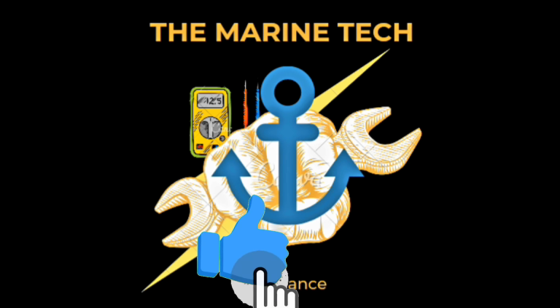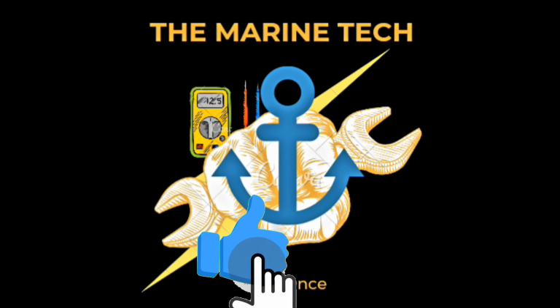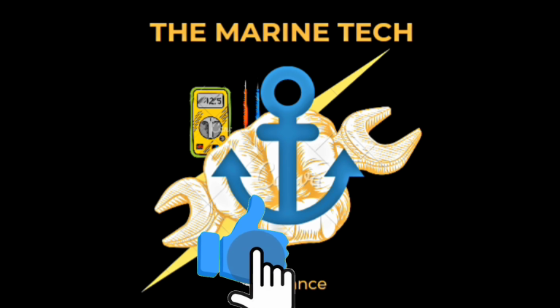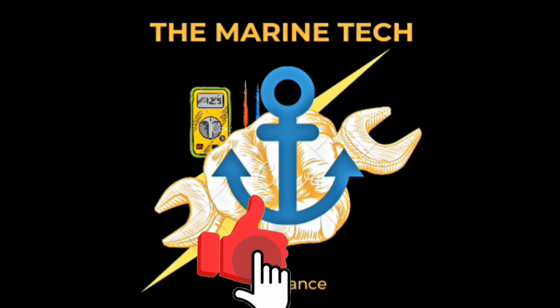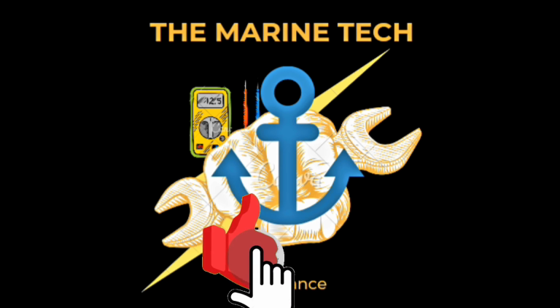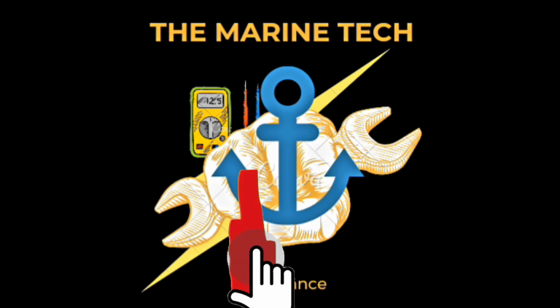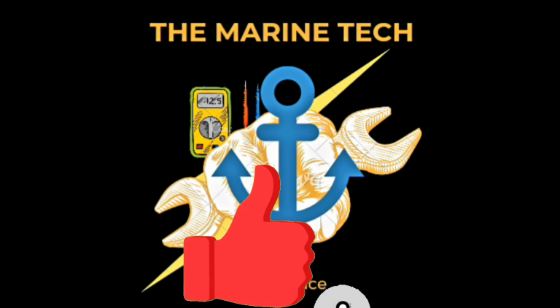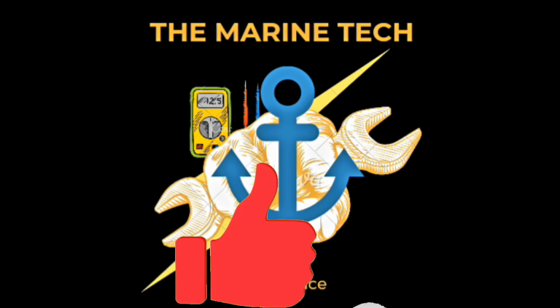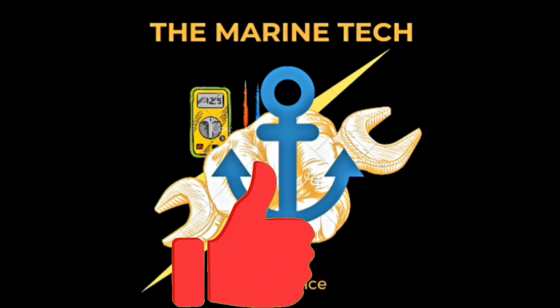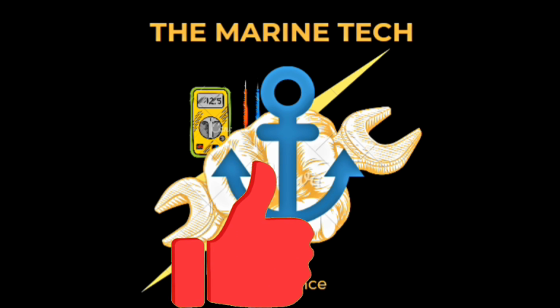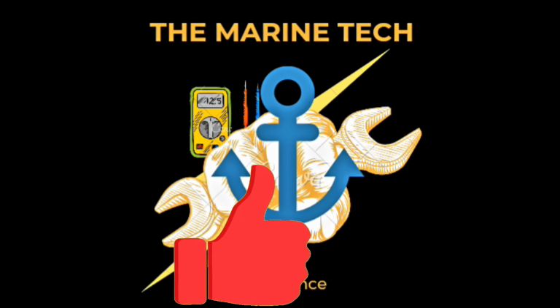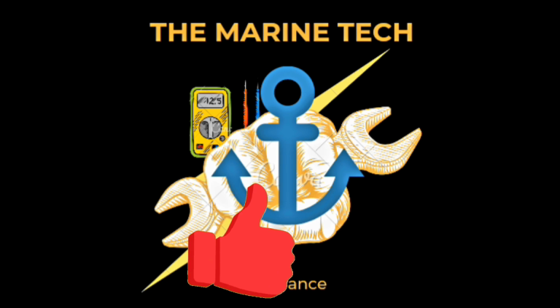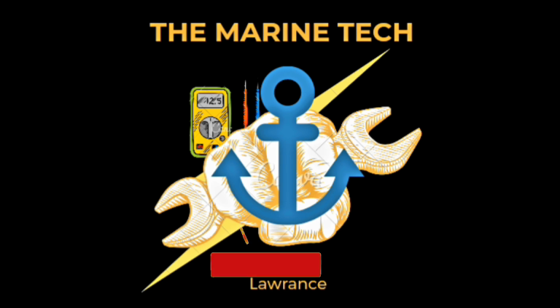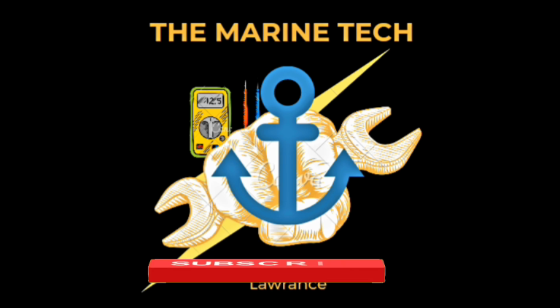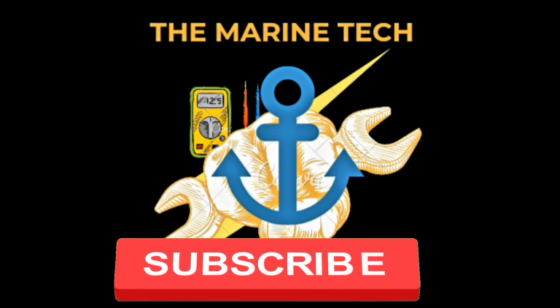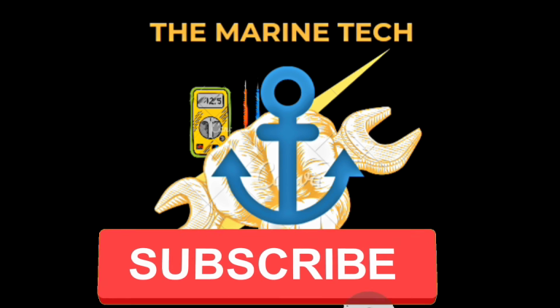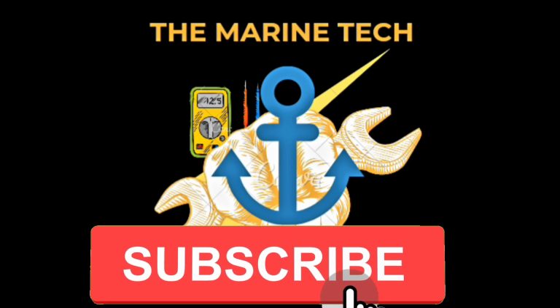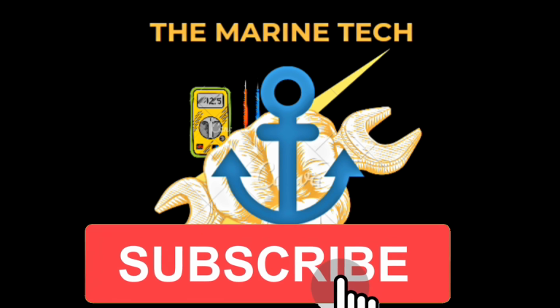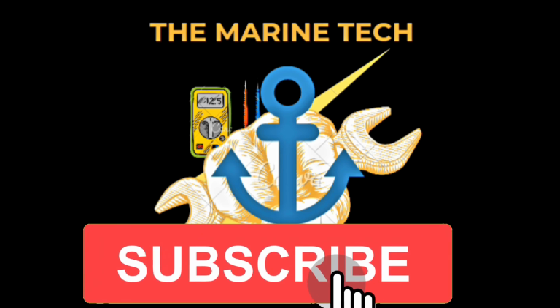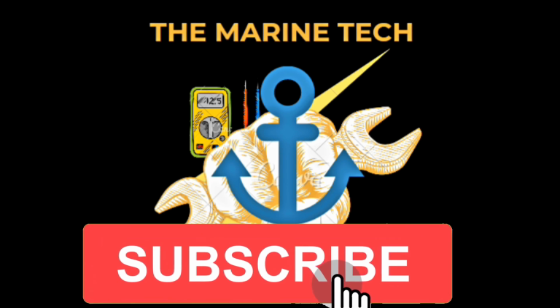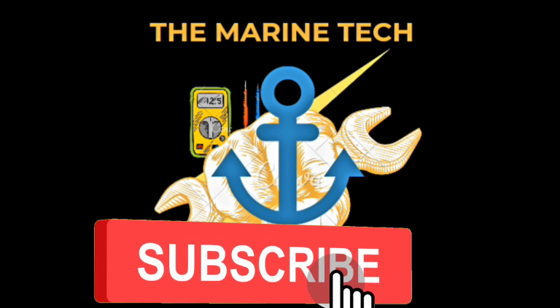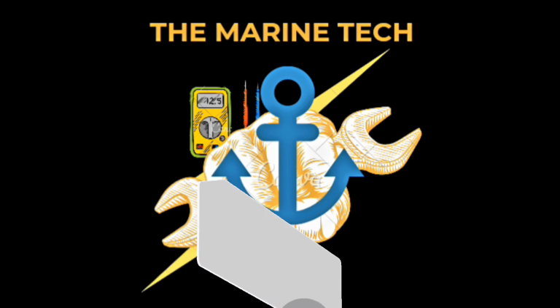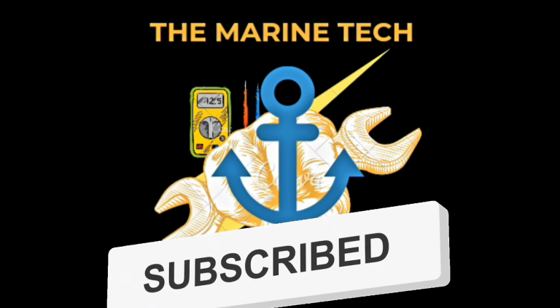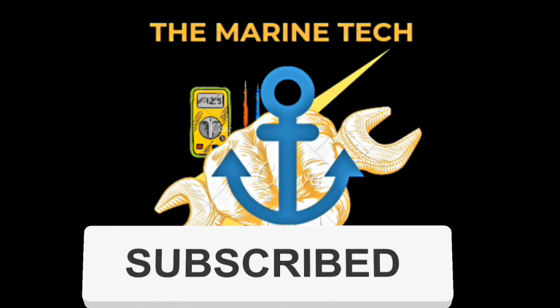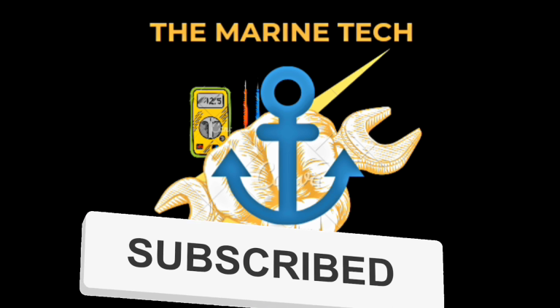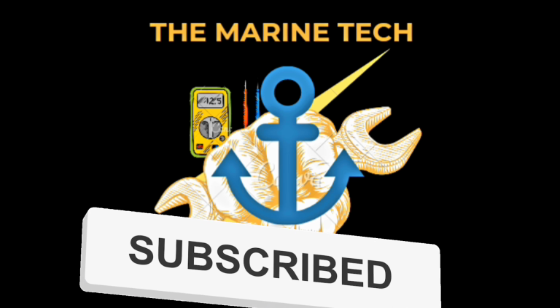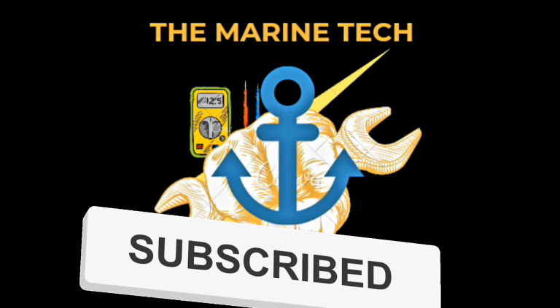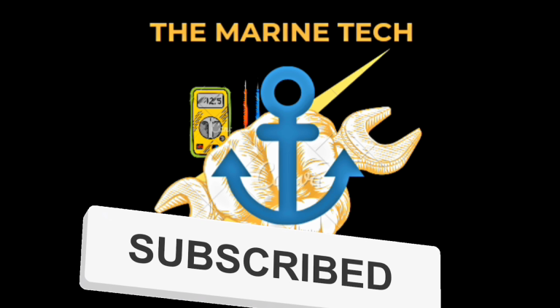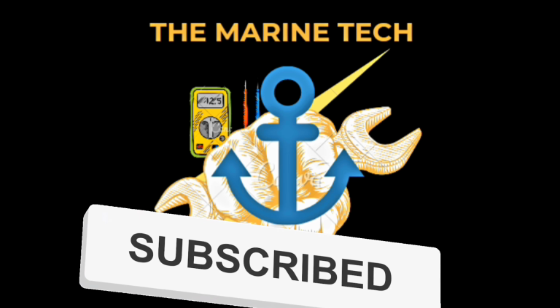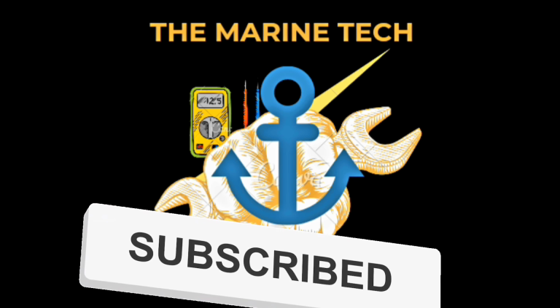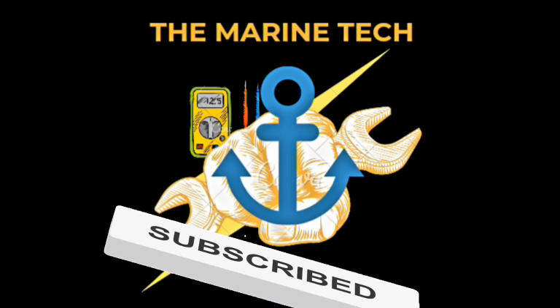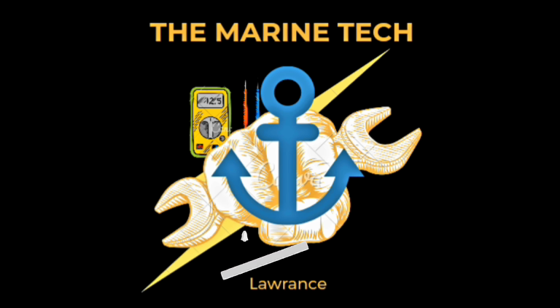Thank you very much guys, thank you for watching my channel. I will see you soon with a new interesting video.